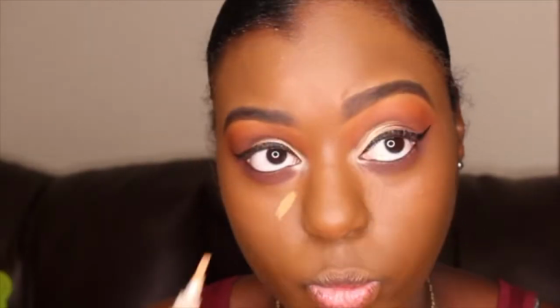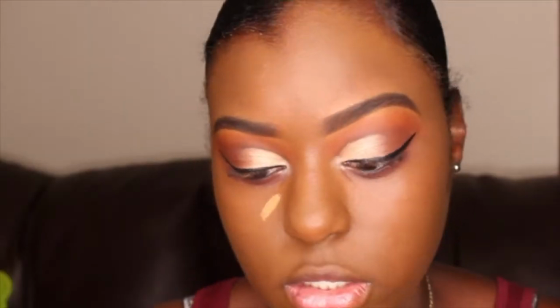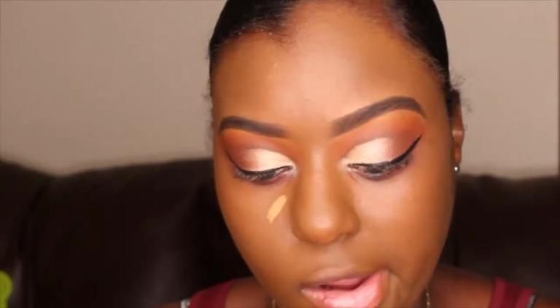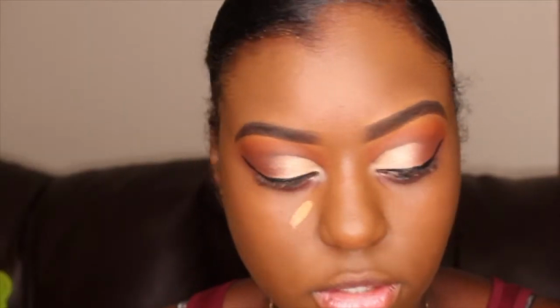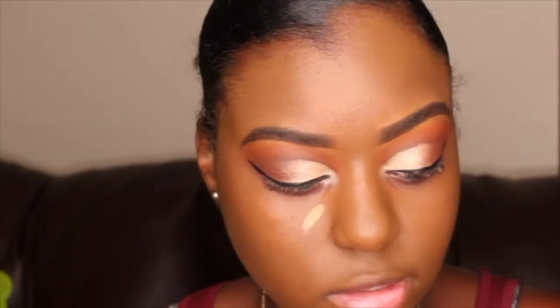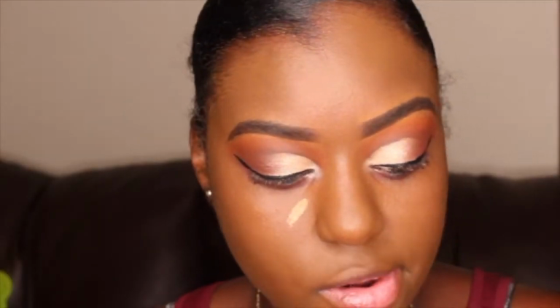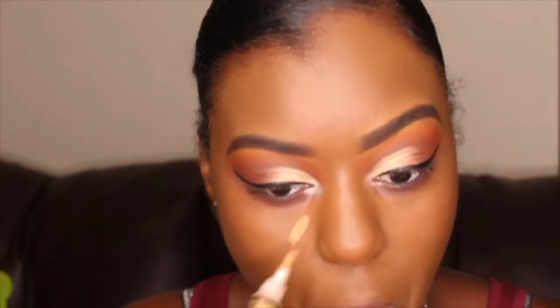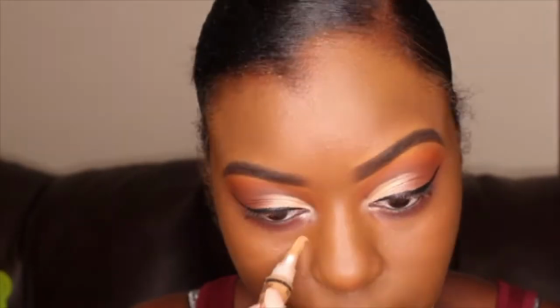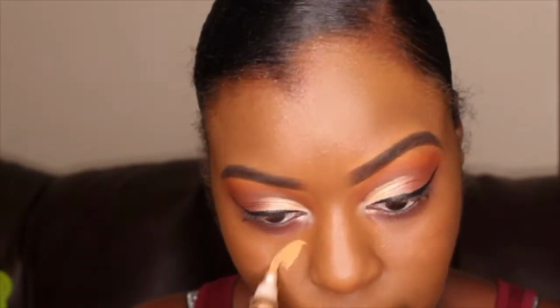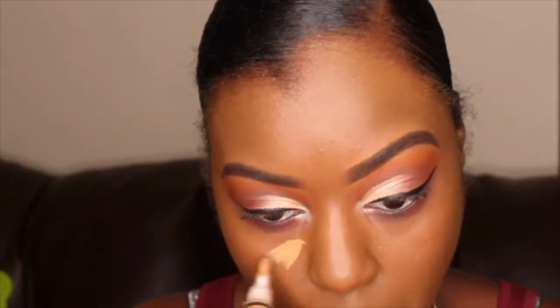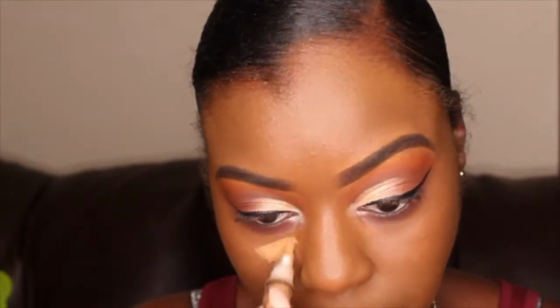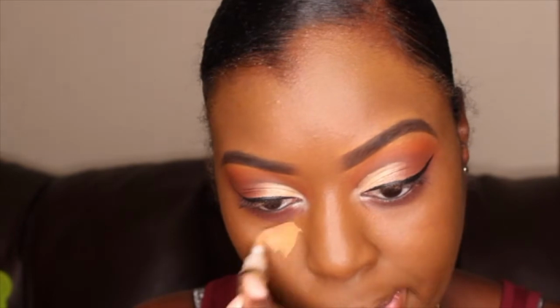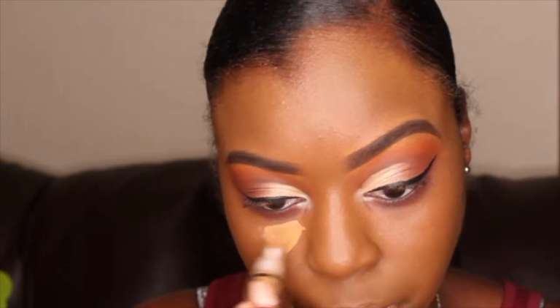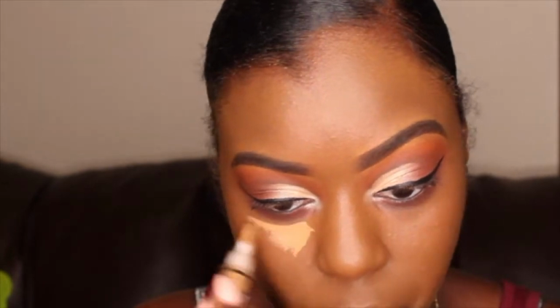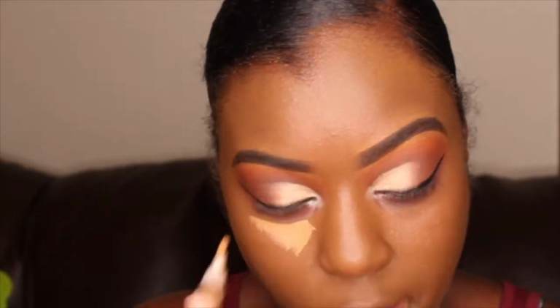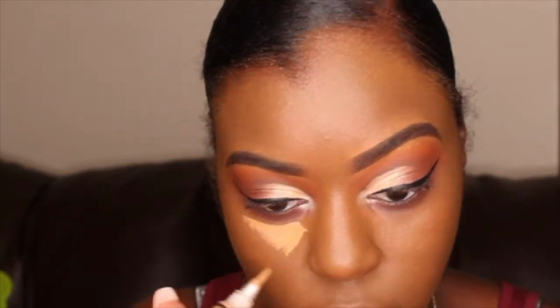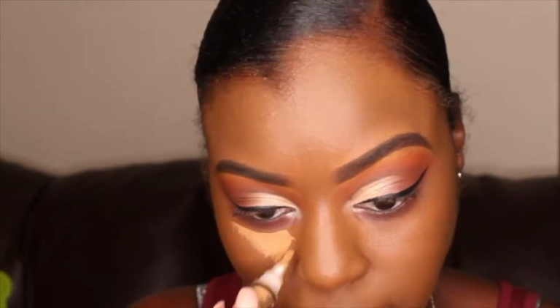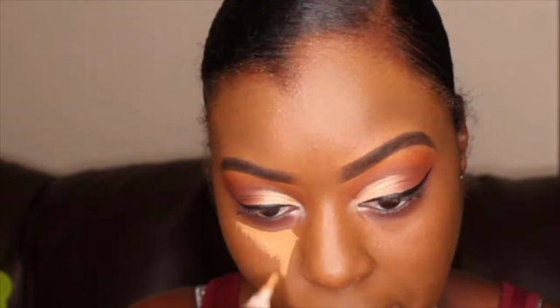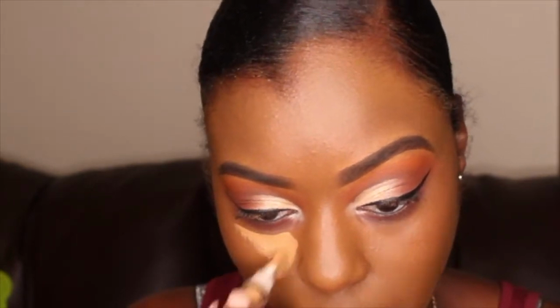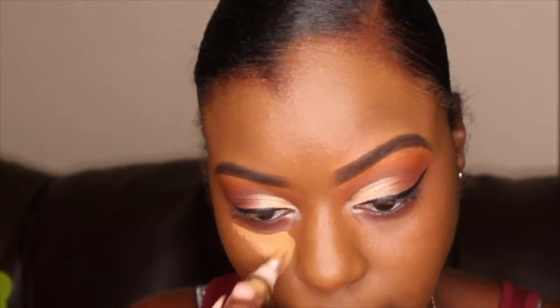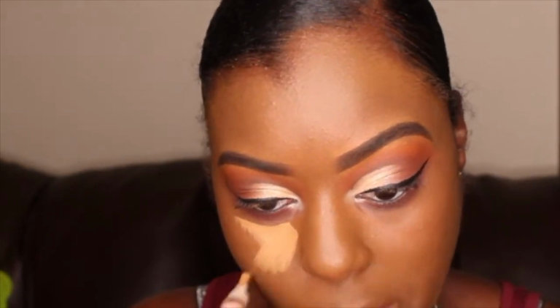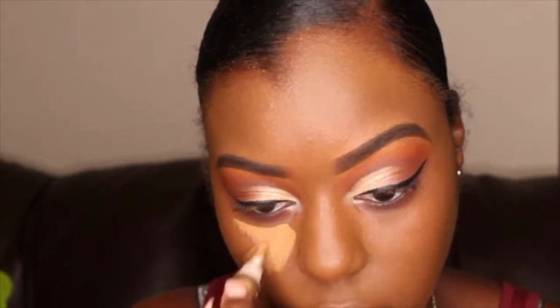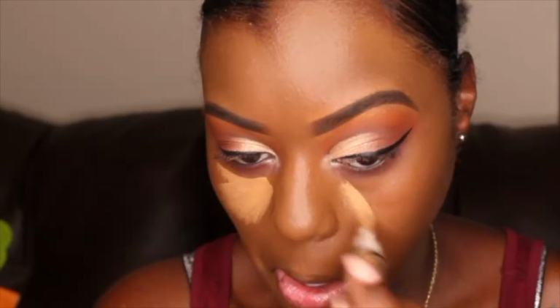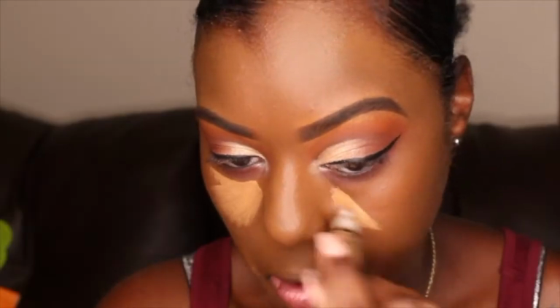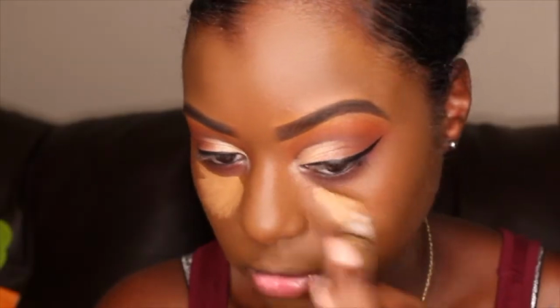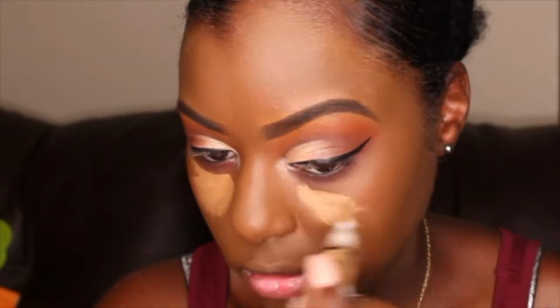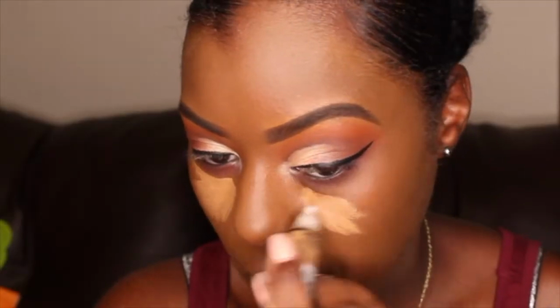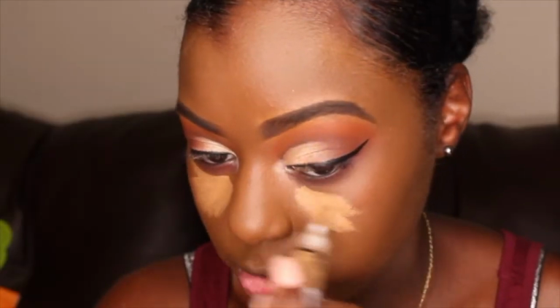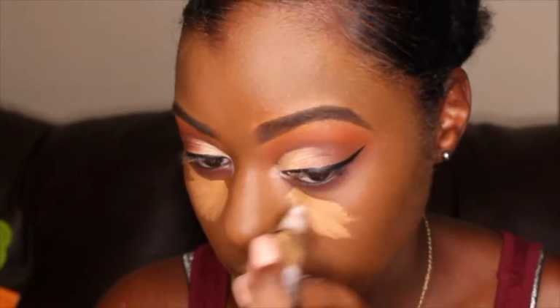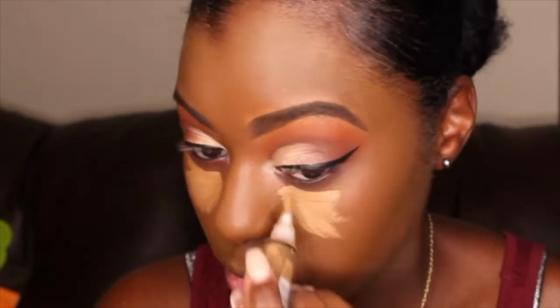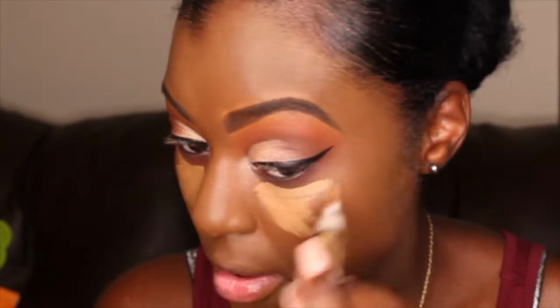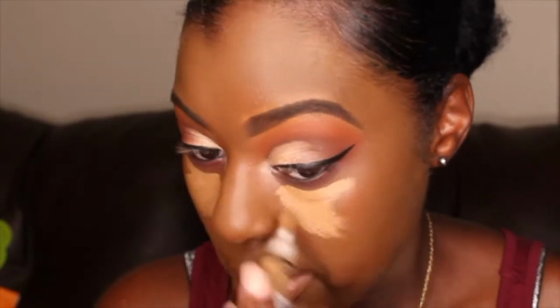As usual, I'm using my LA Girl Pro Concealer to highlight my face.